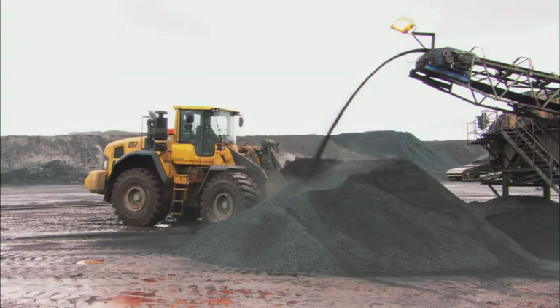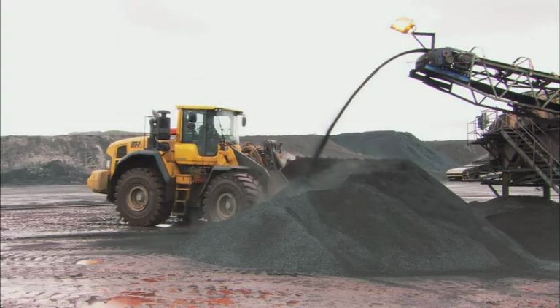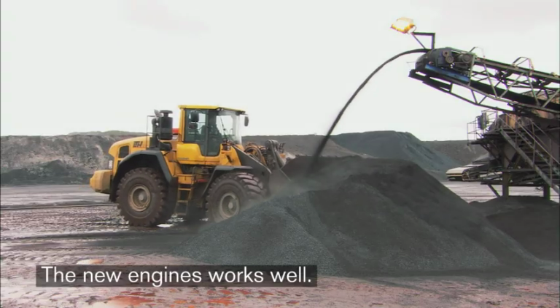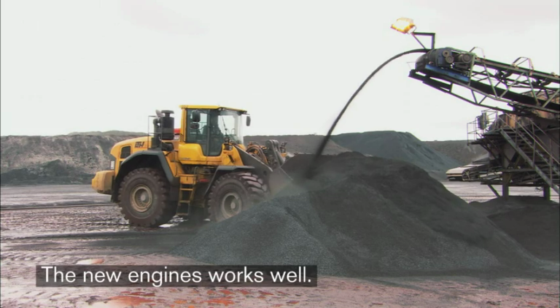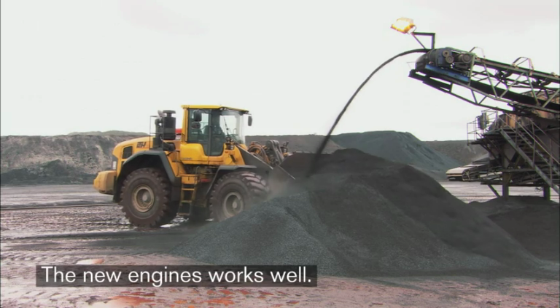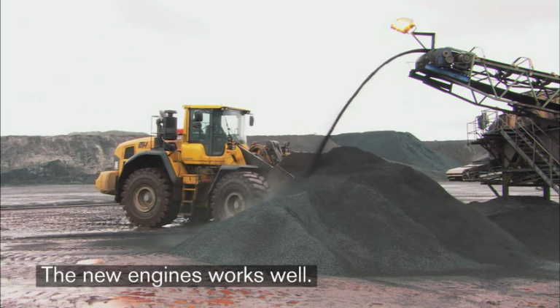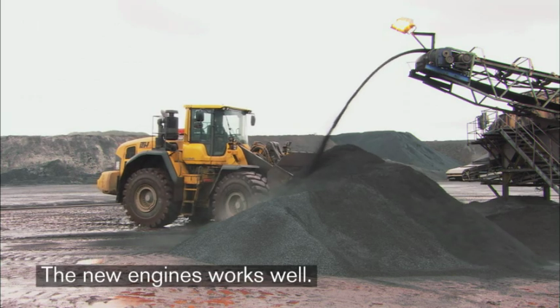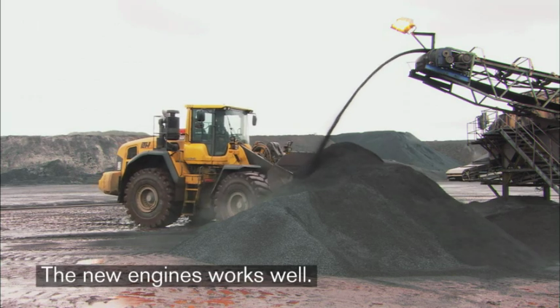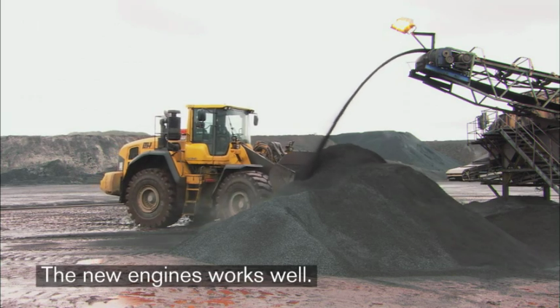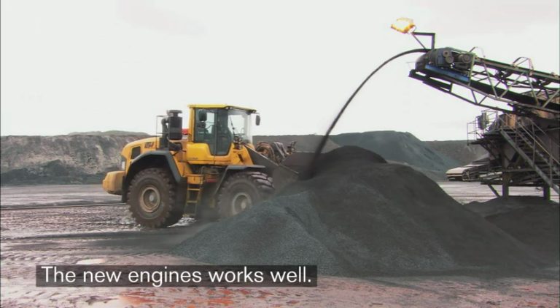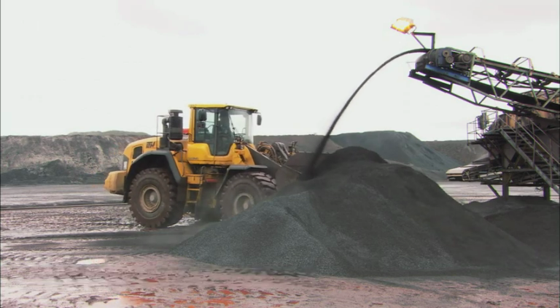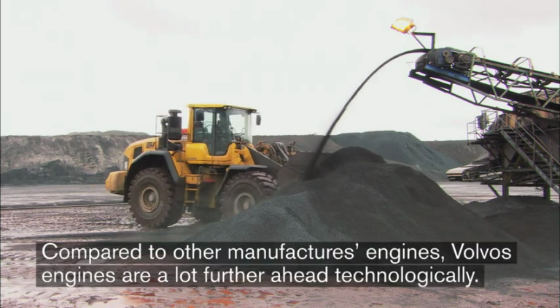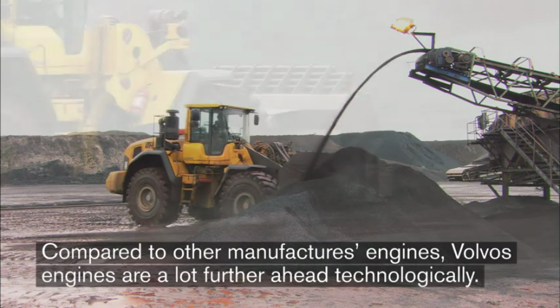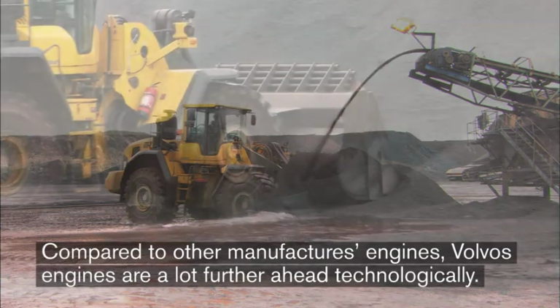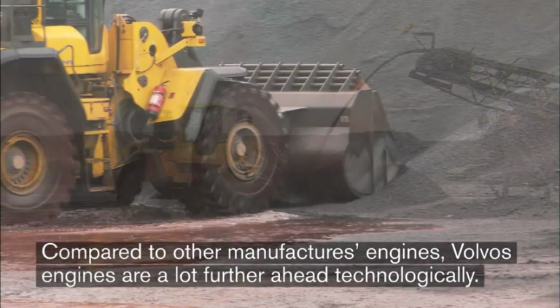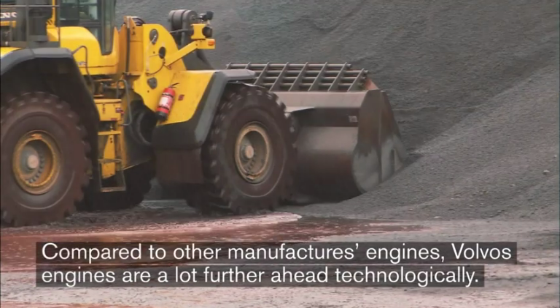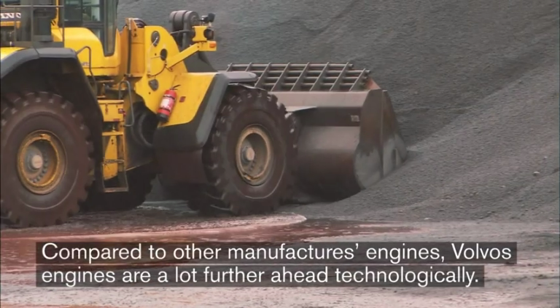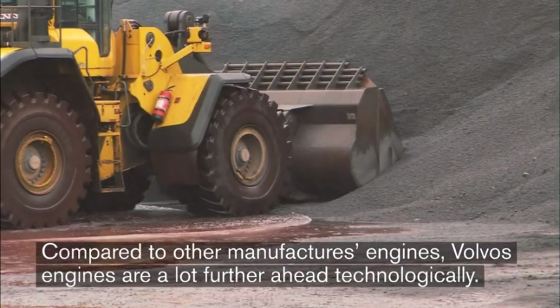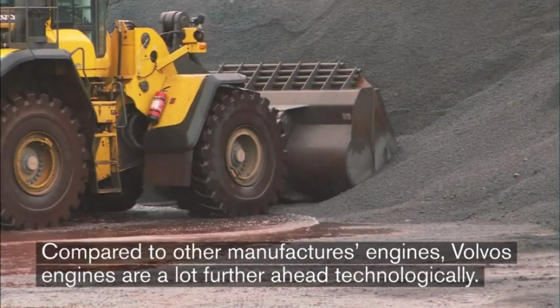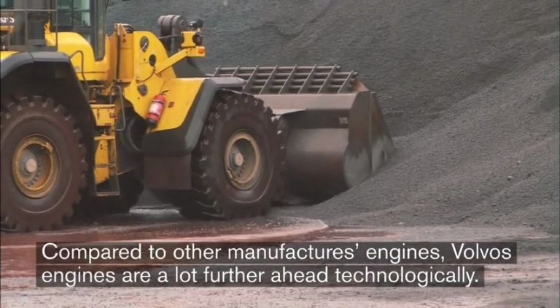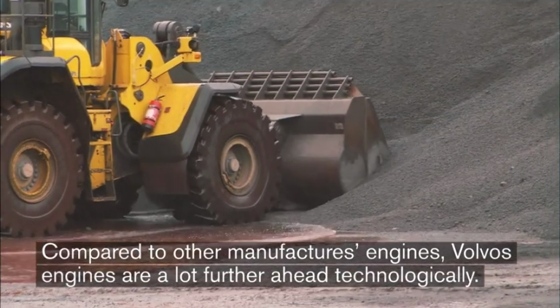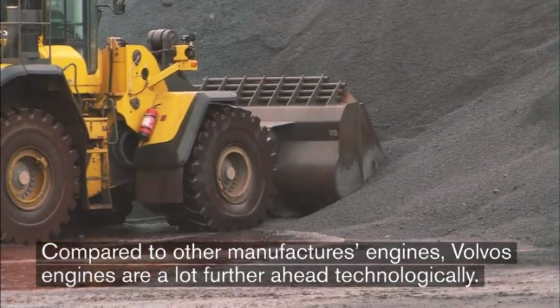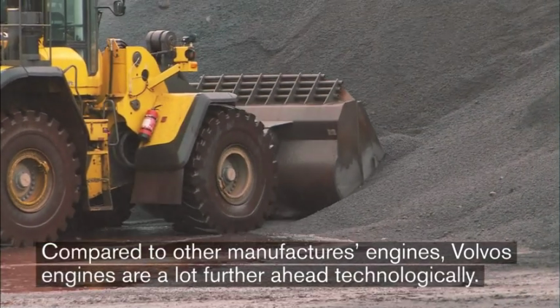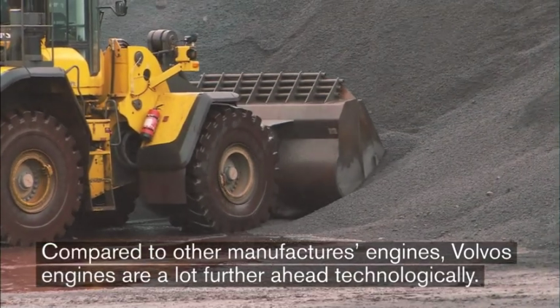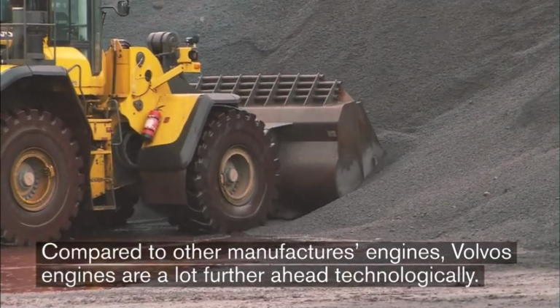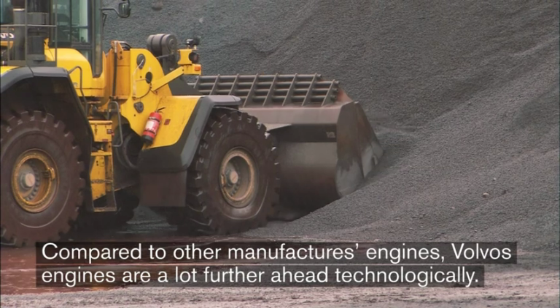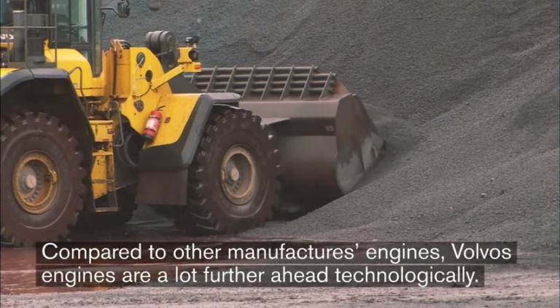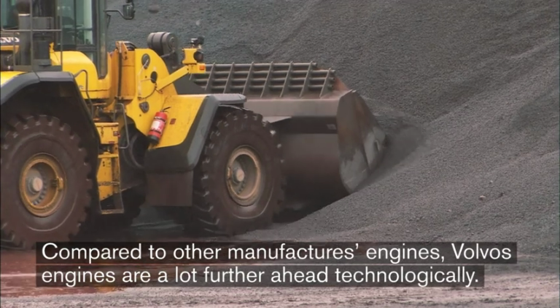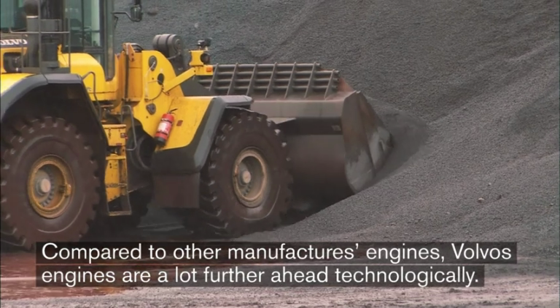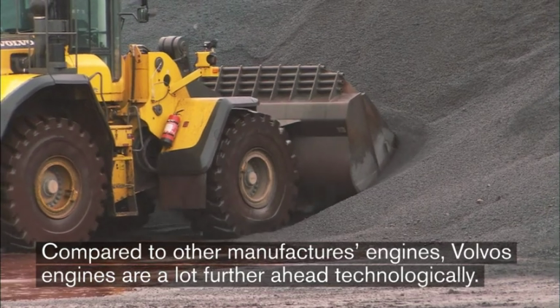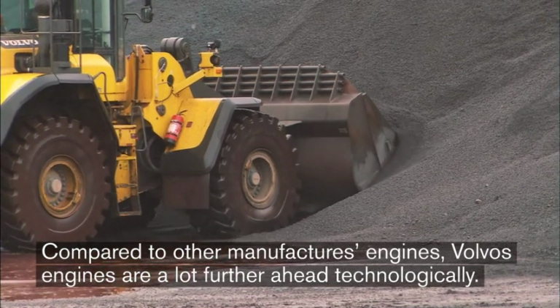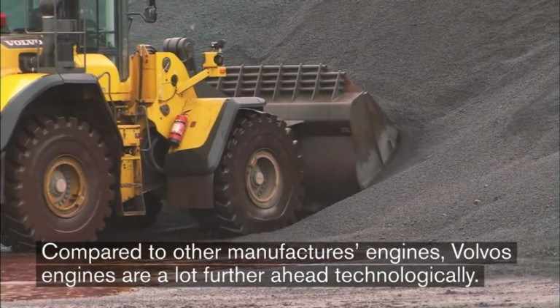The new engines work well. Volvo's engines compared to other machines' engines are far ahead technologically — absolutely.